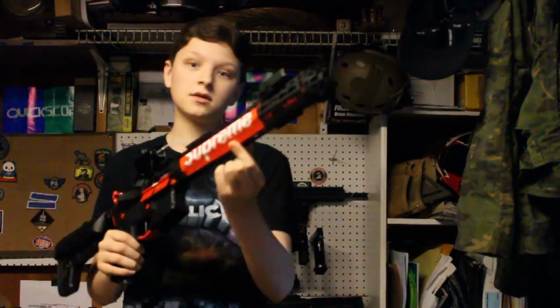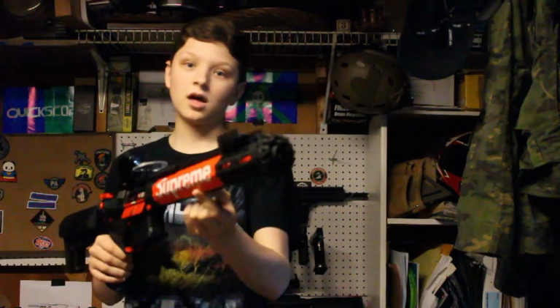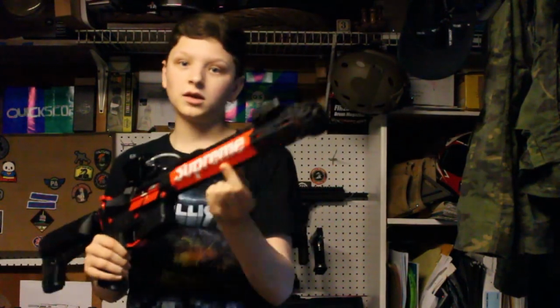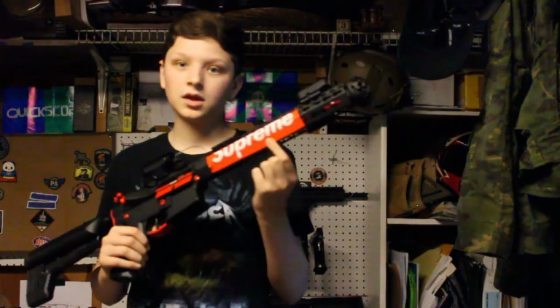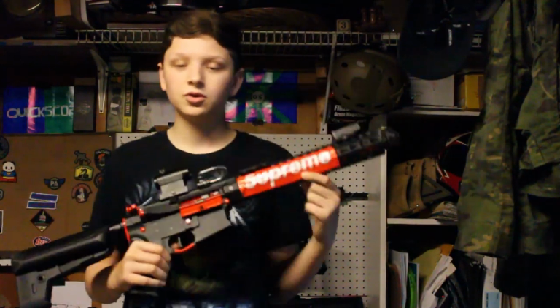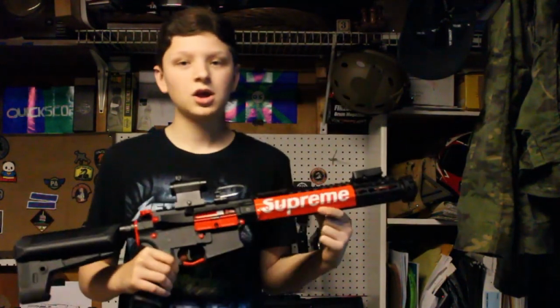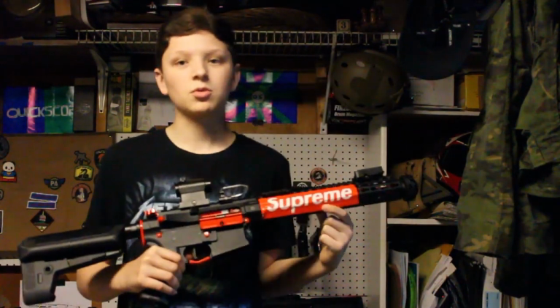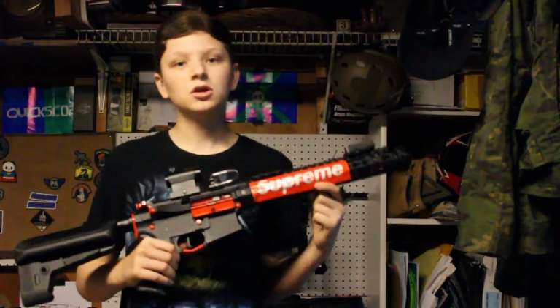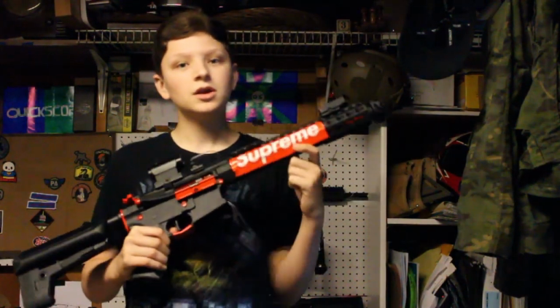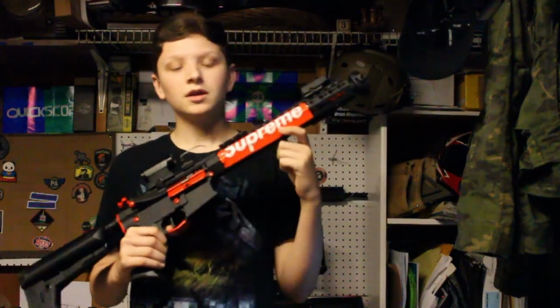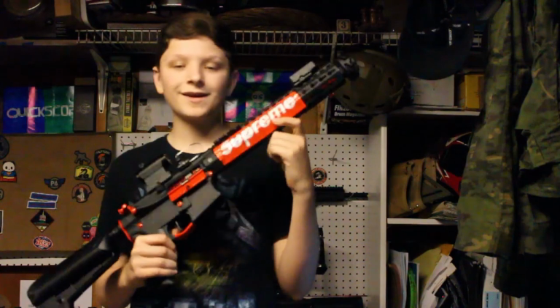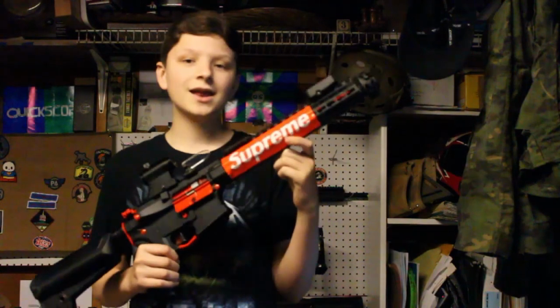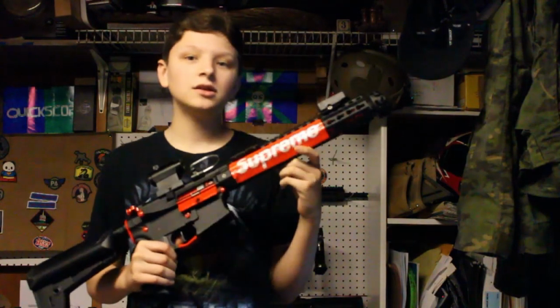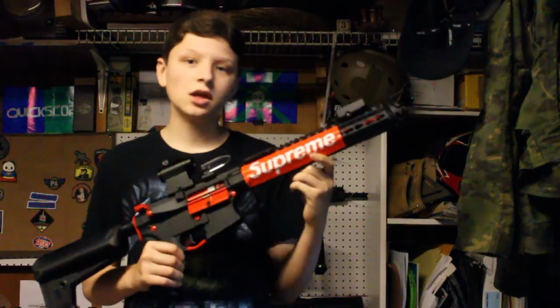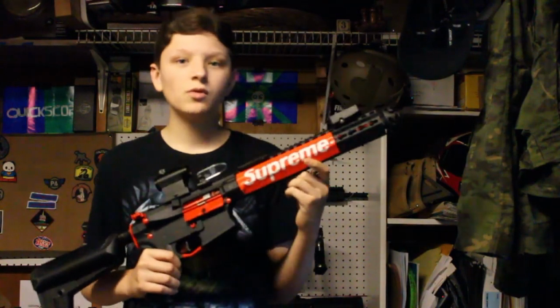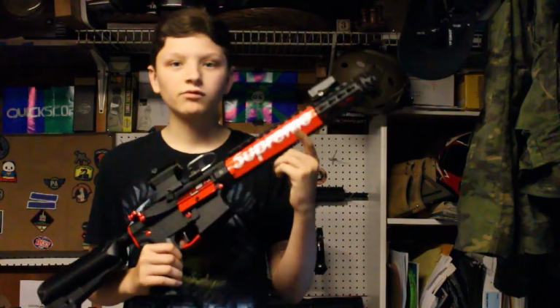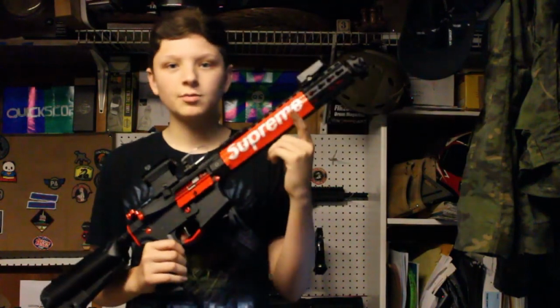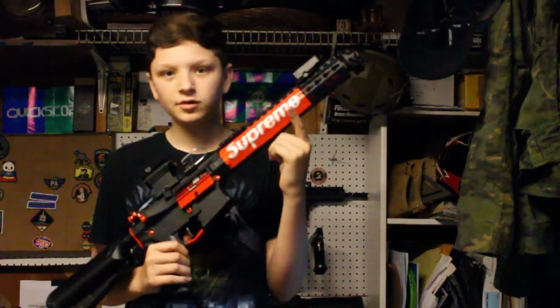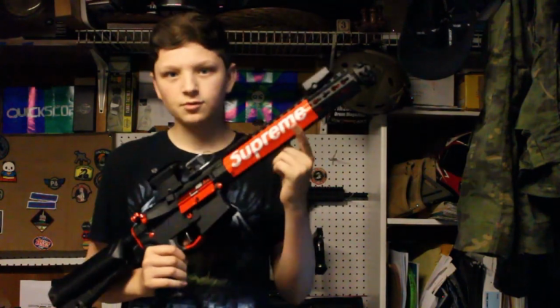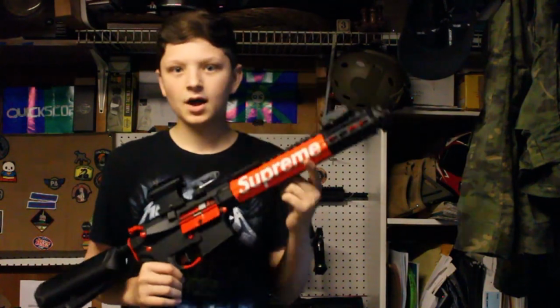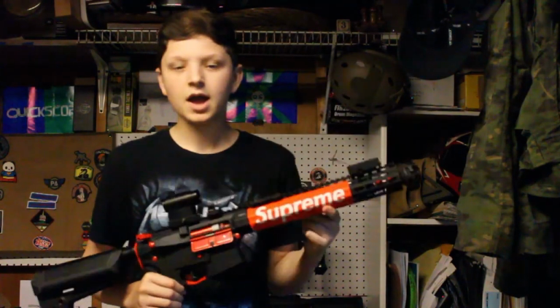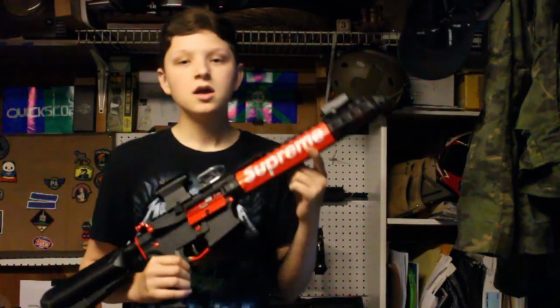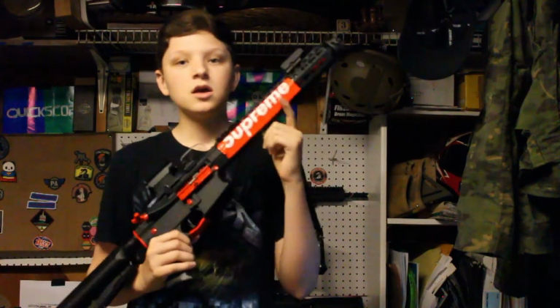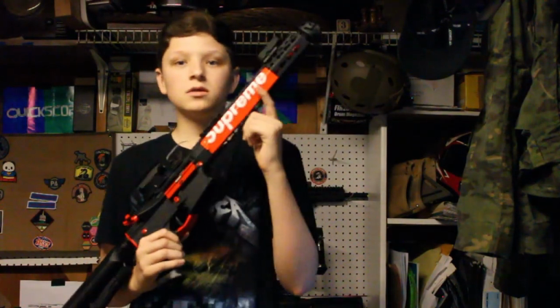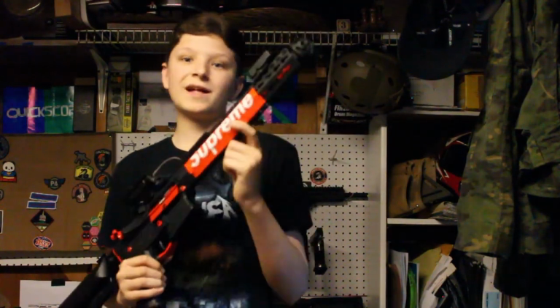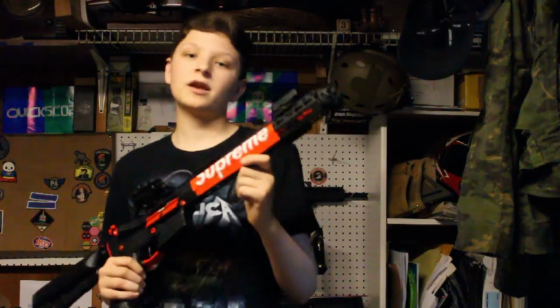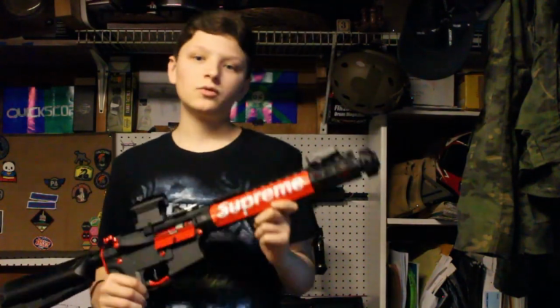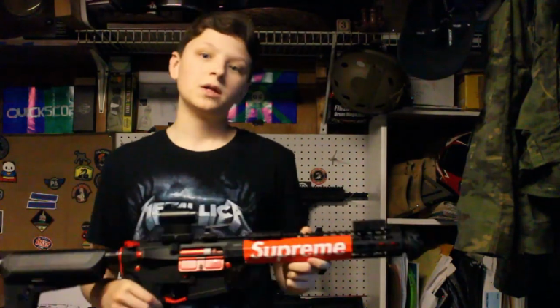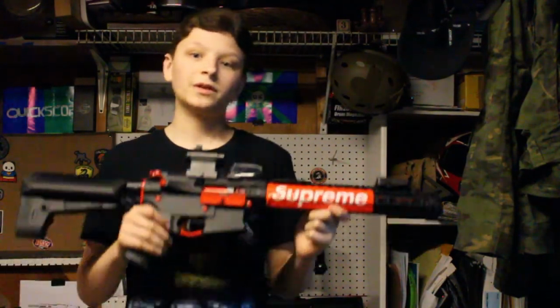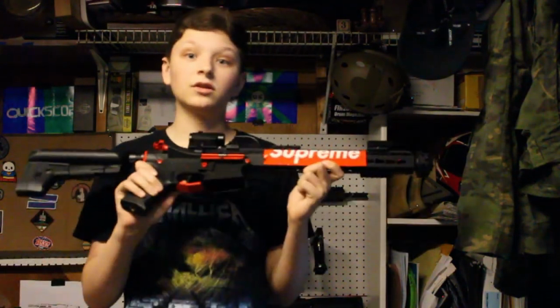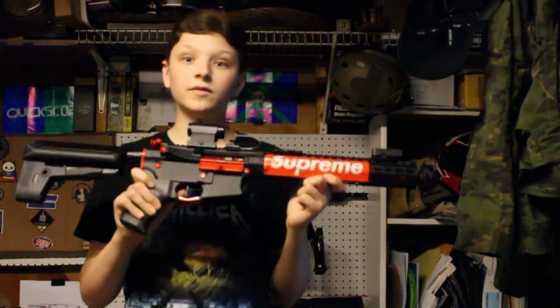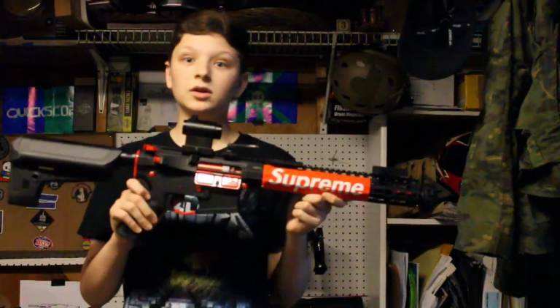I did get a new camera. It's a Canon EOS Rebel T3i. With that out of the way, let's get into the video.